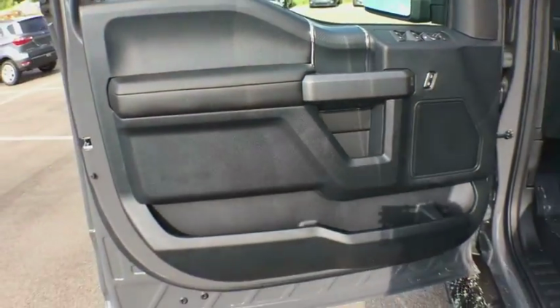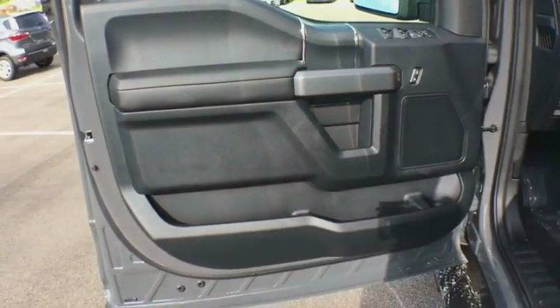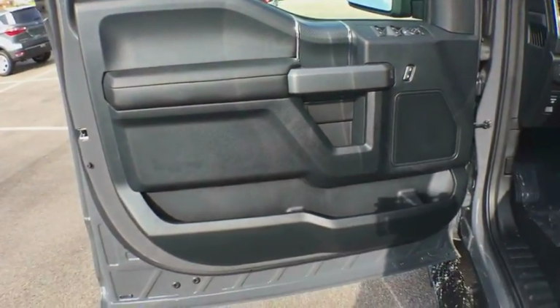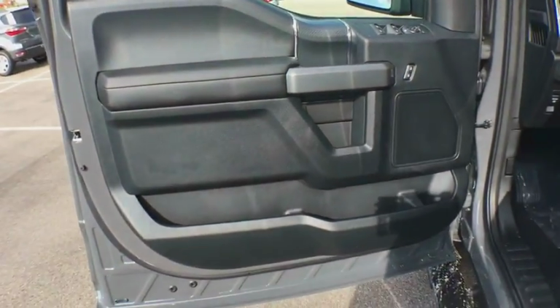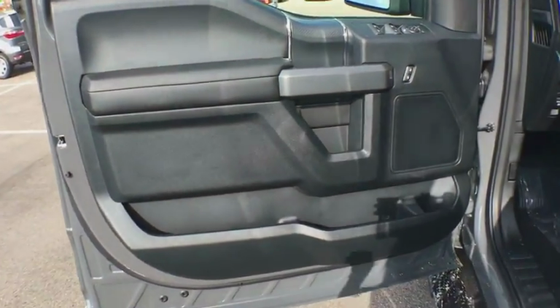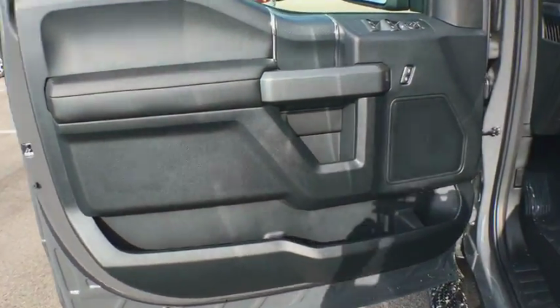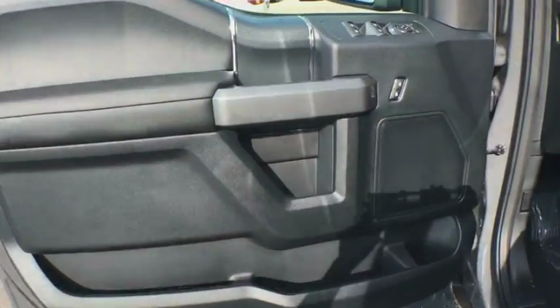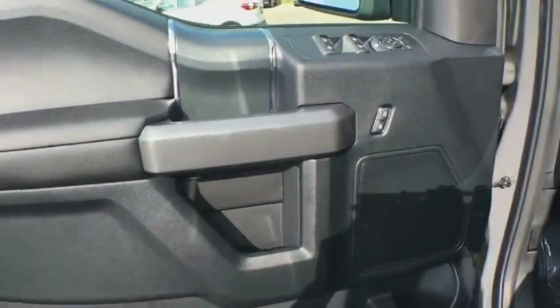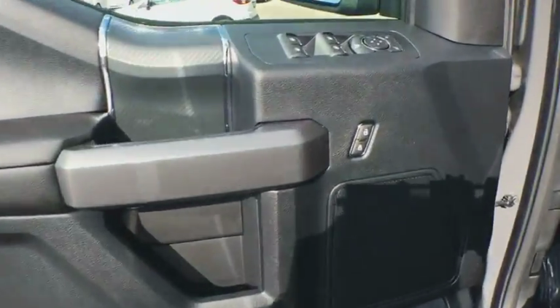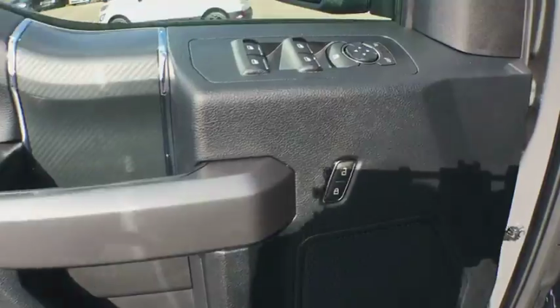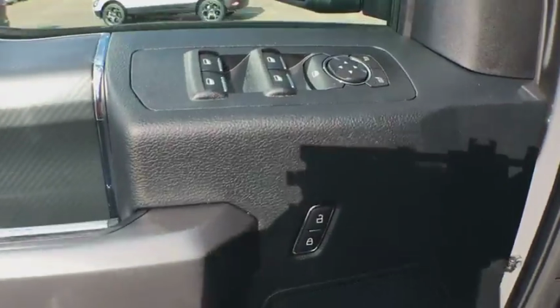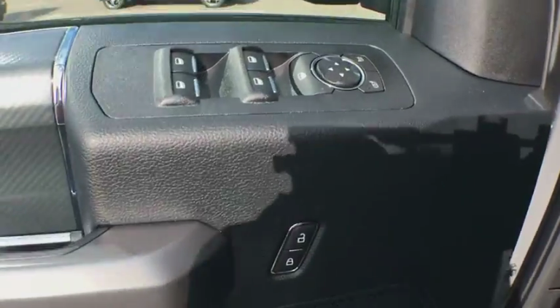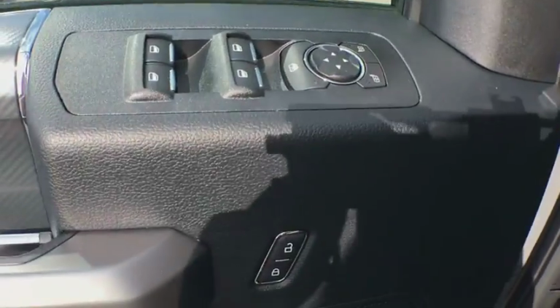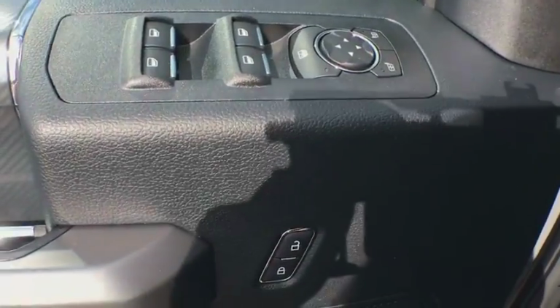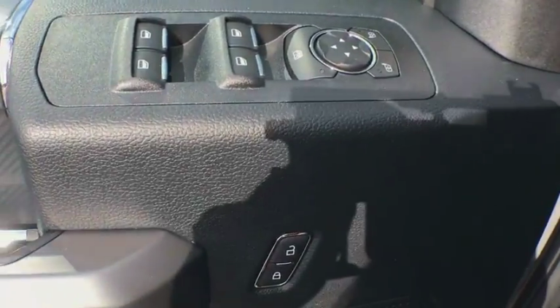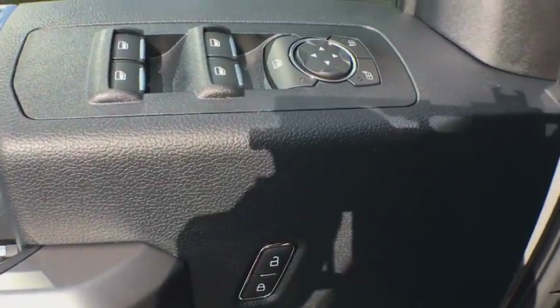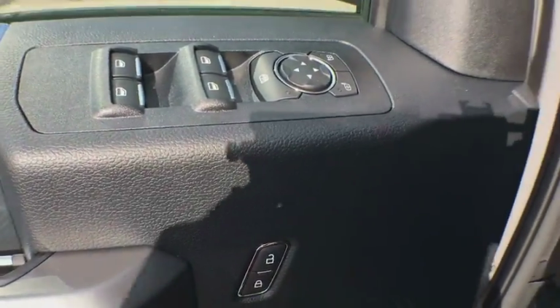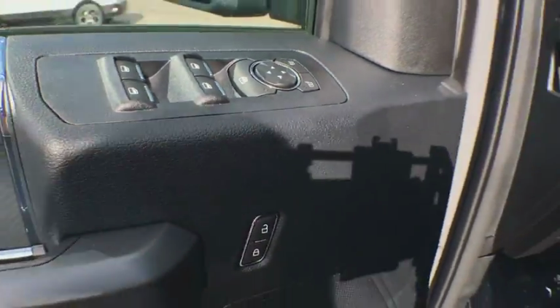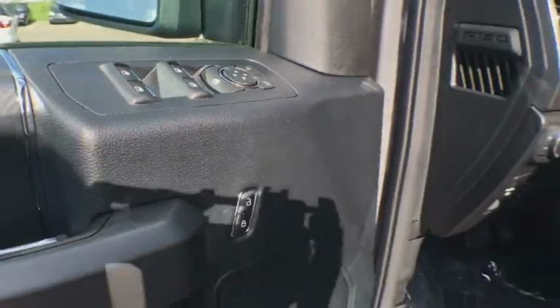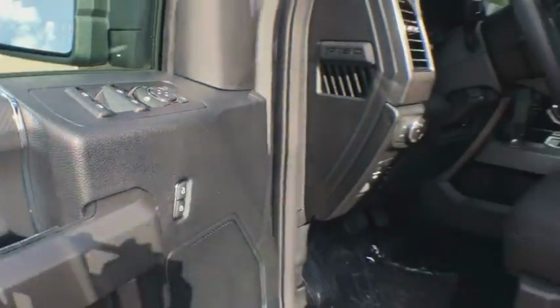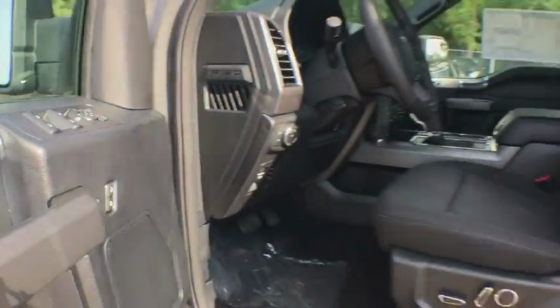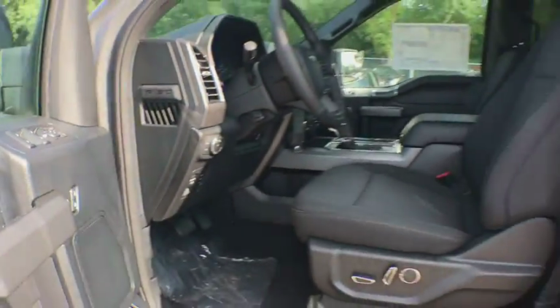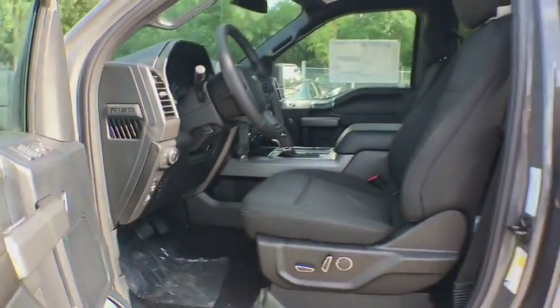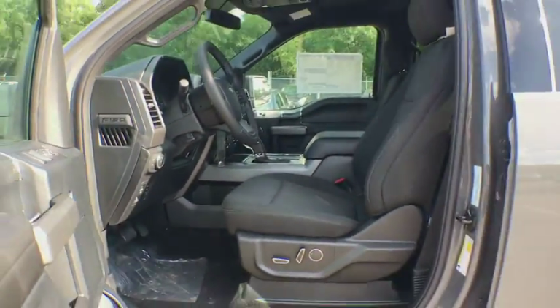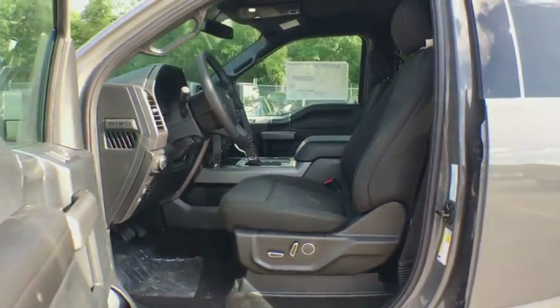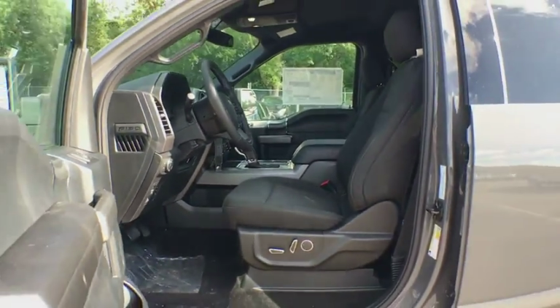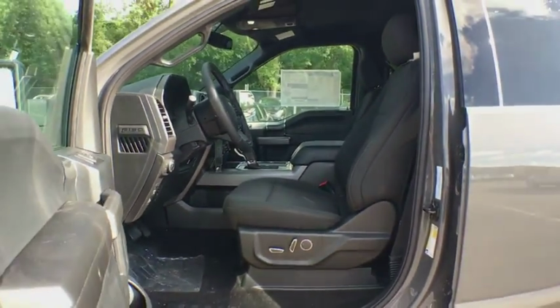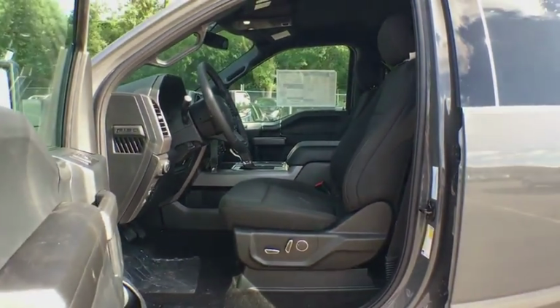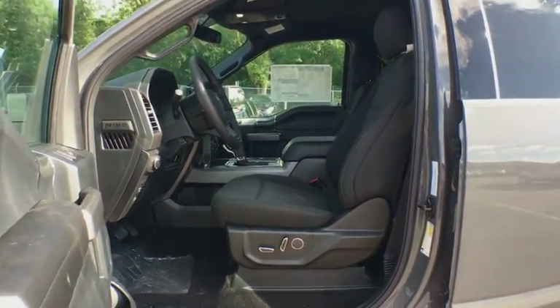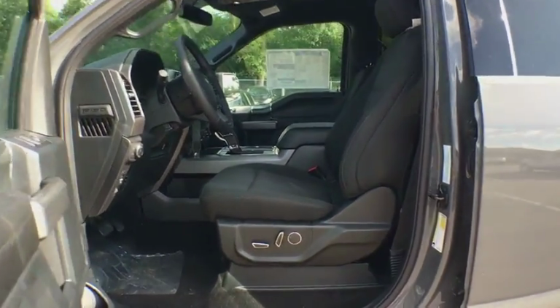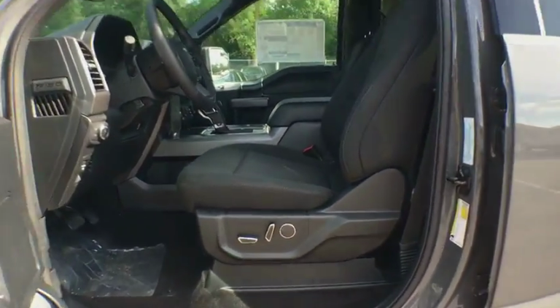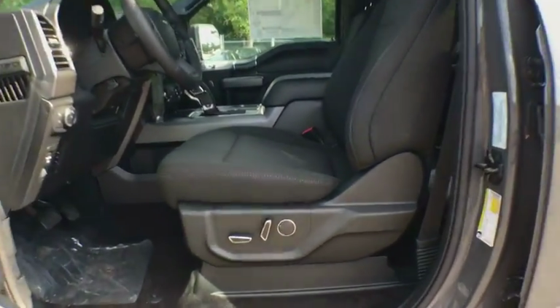AM-FM stereo radio. CD player. Passenger airbag. Power door locks. MP3 player.